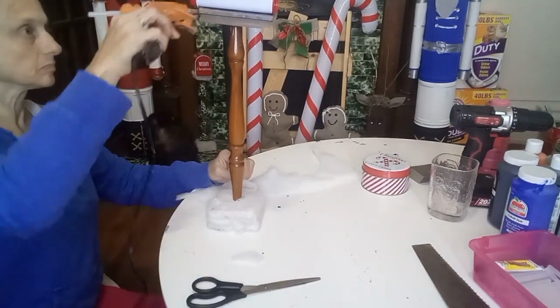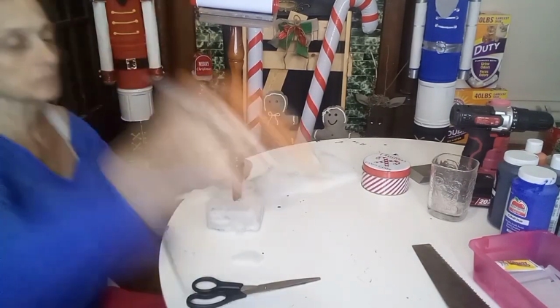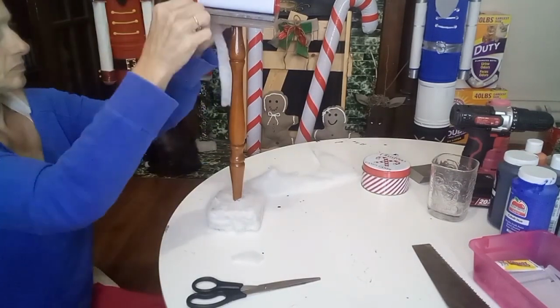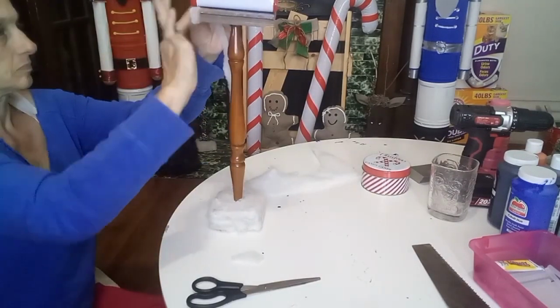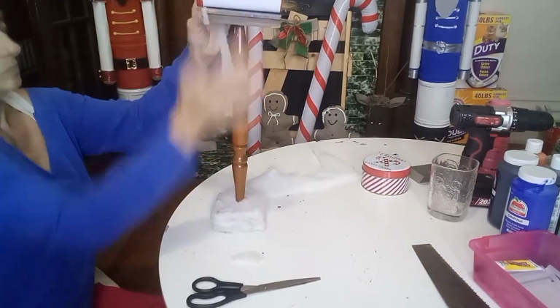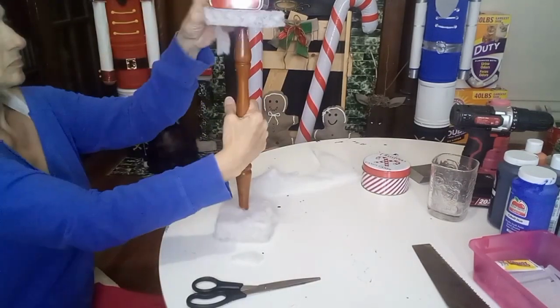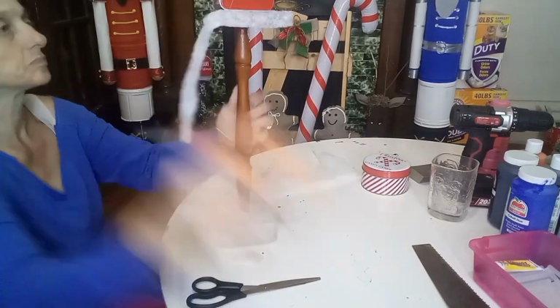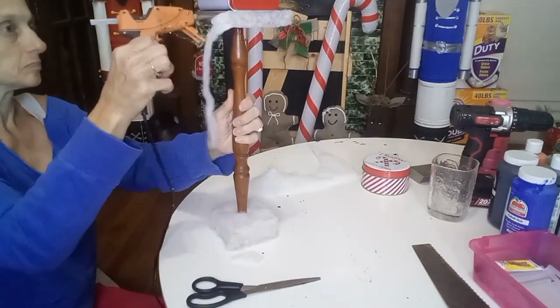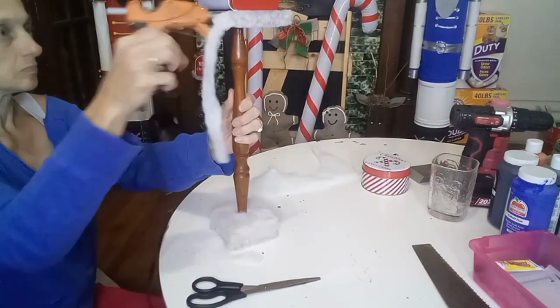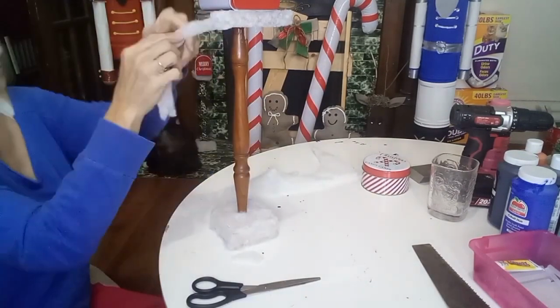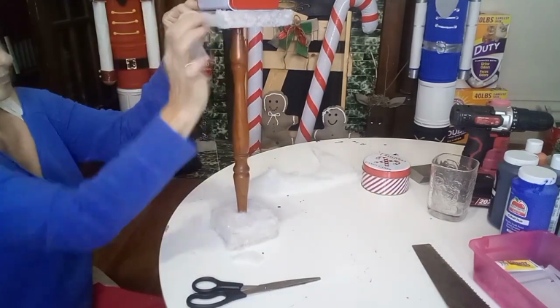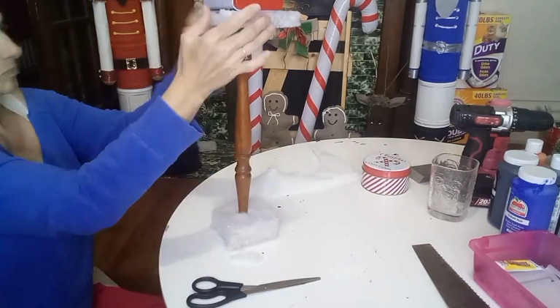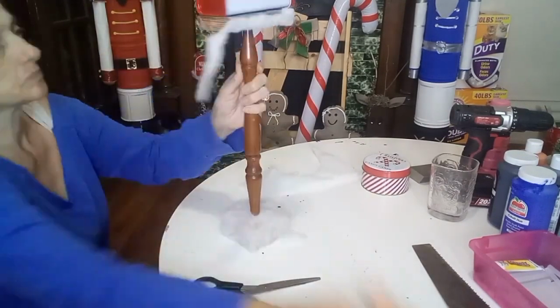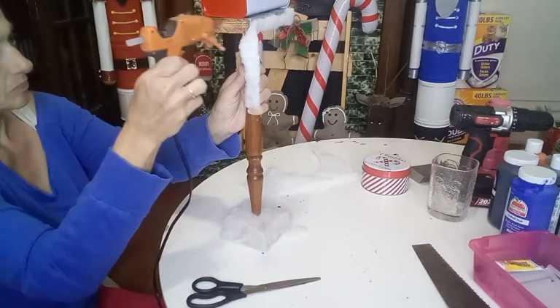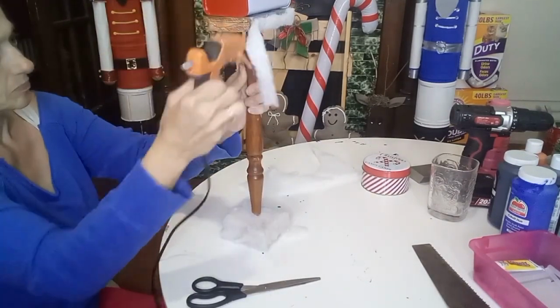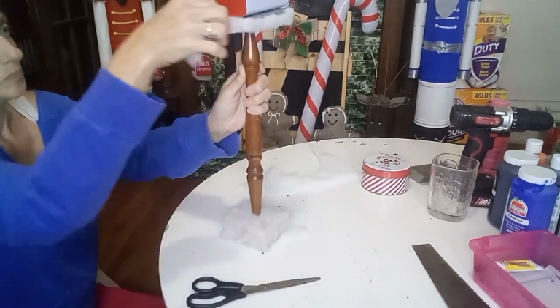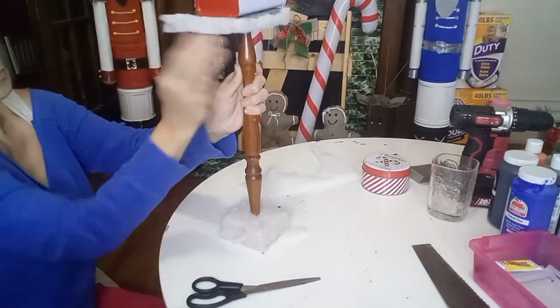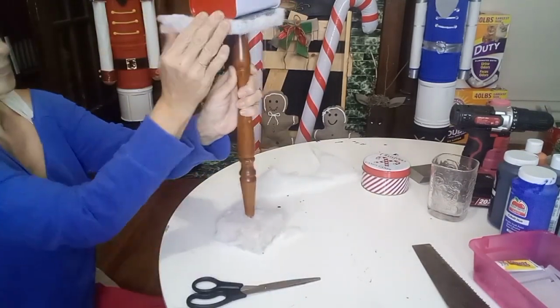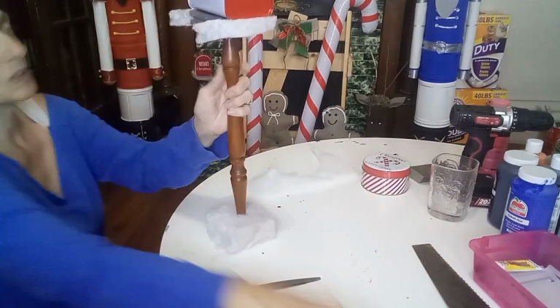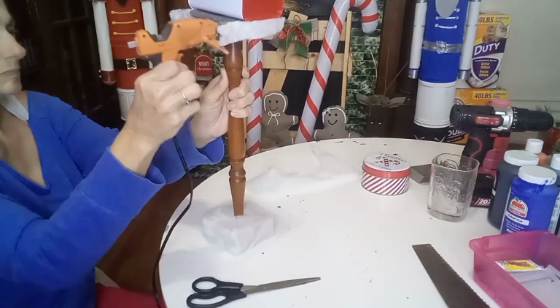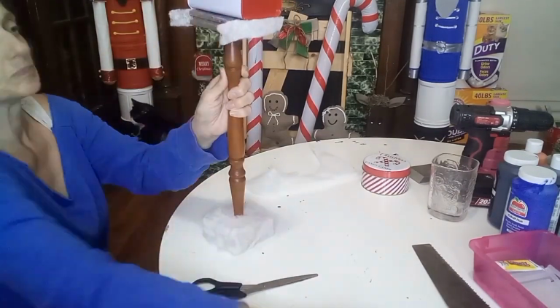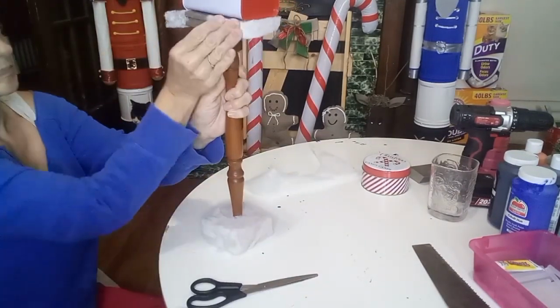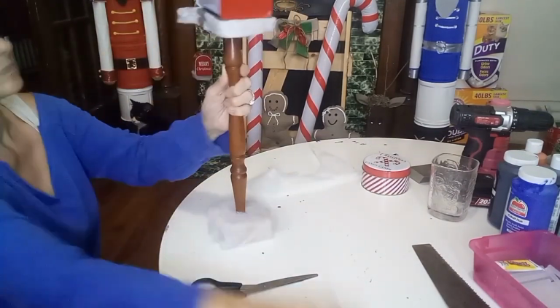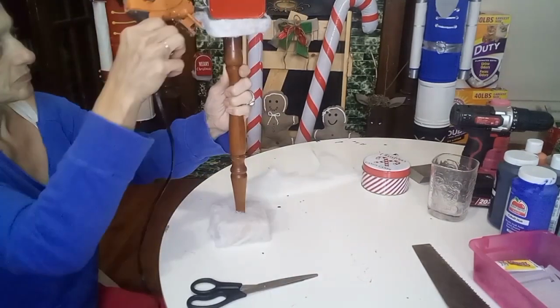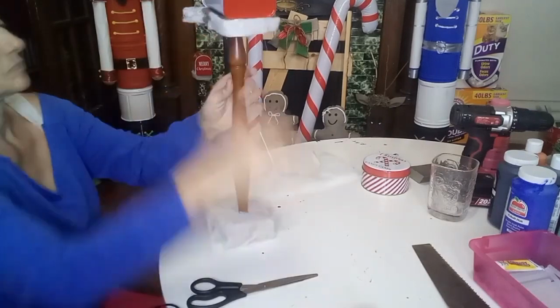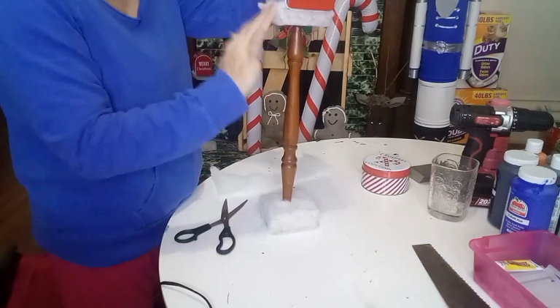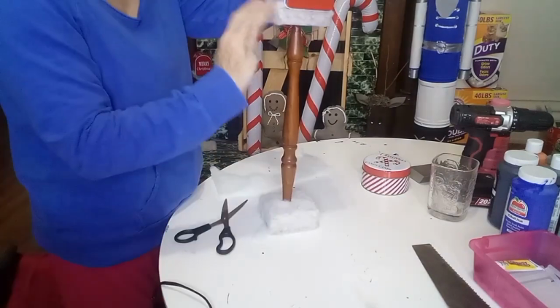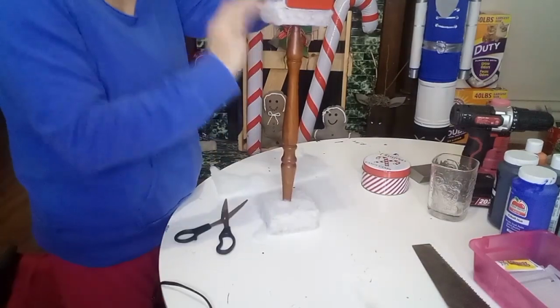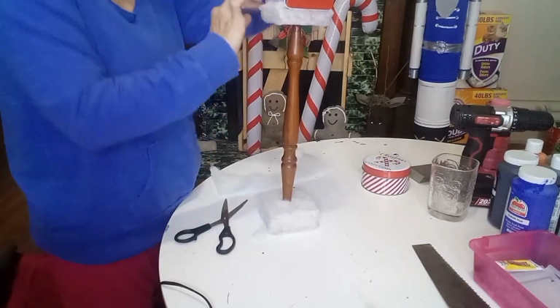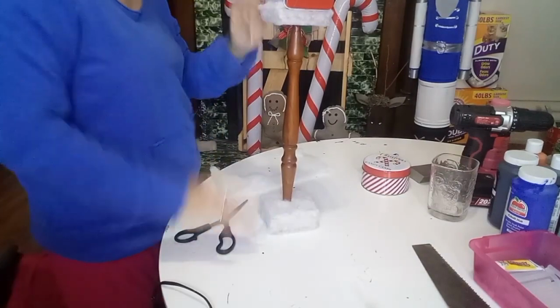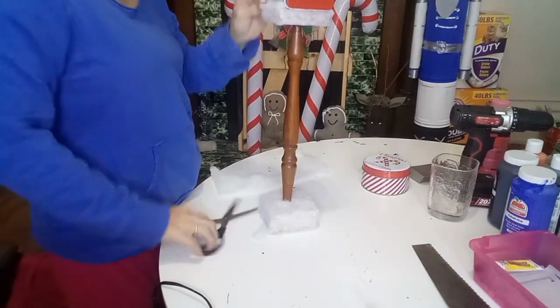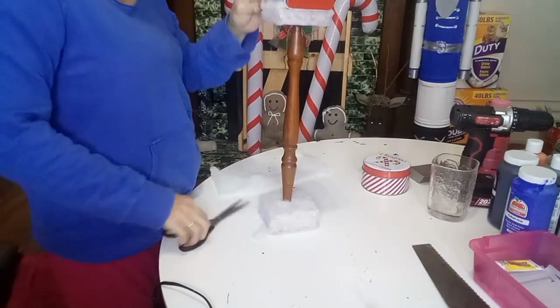Now I'm going to use Fix All and hot glue to attach the mailbox to the top of the spindle. Then I'm going to use some more of that faux snow blanket to go around the board that is showing around the mailbox.